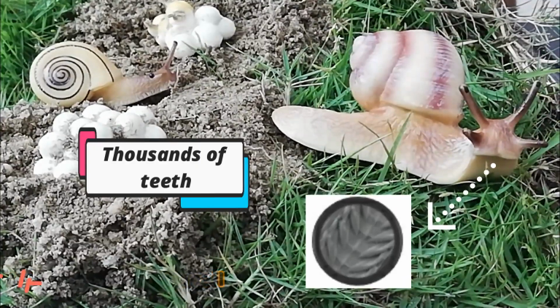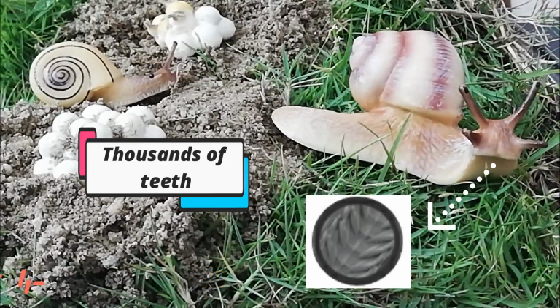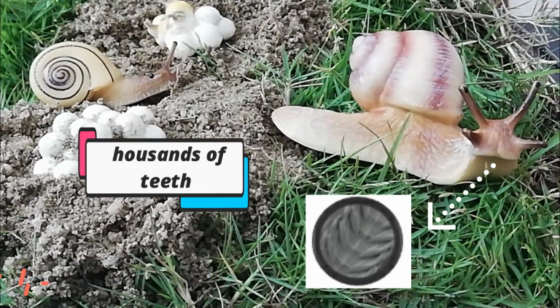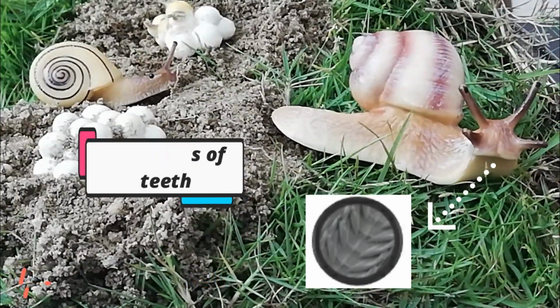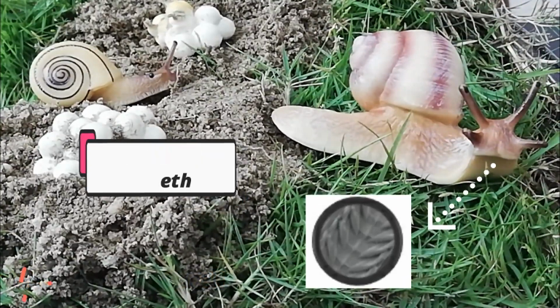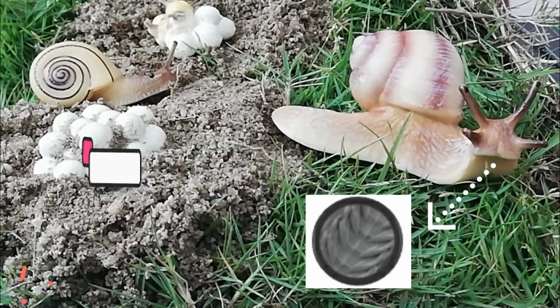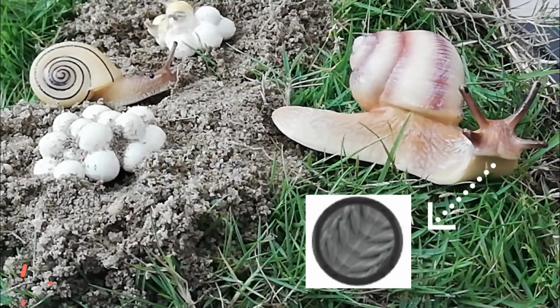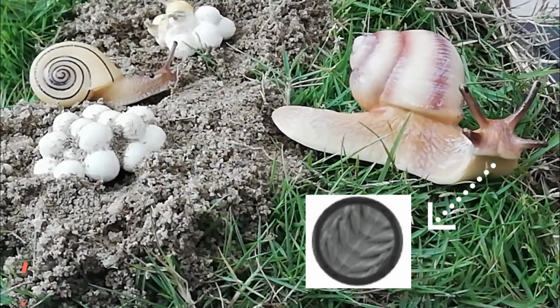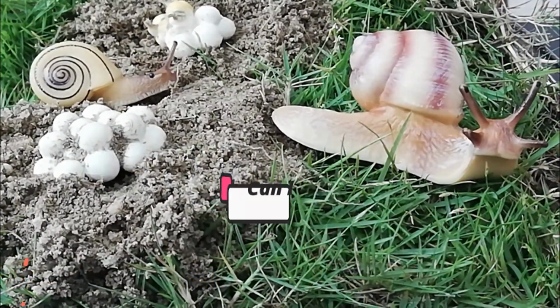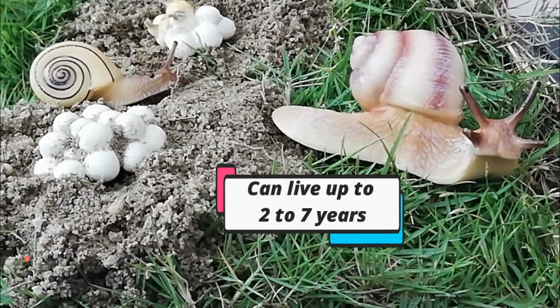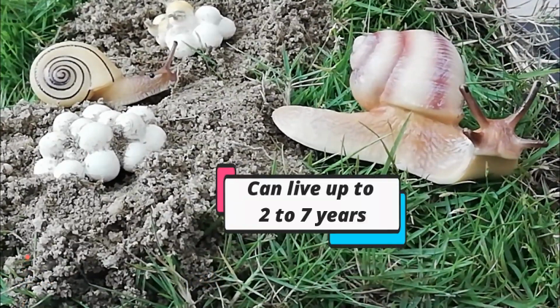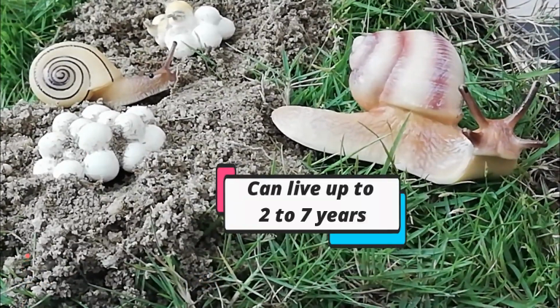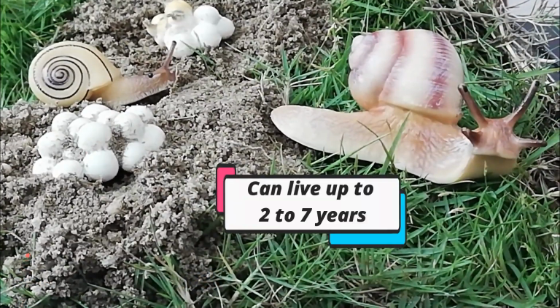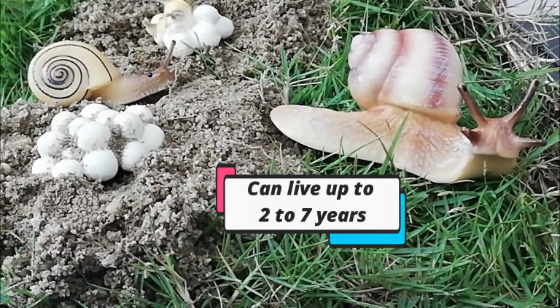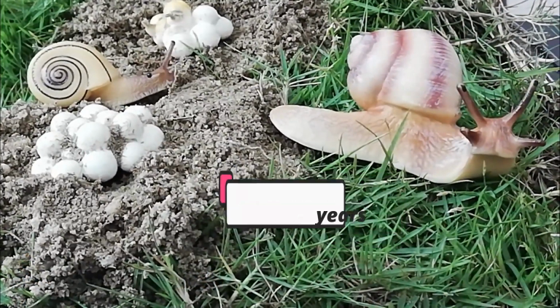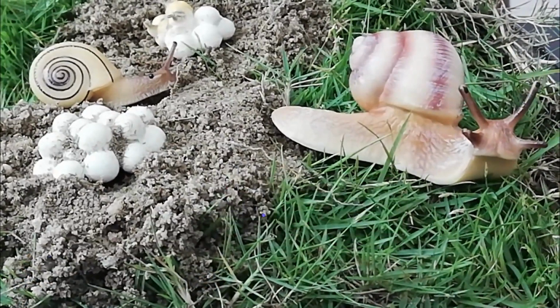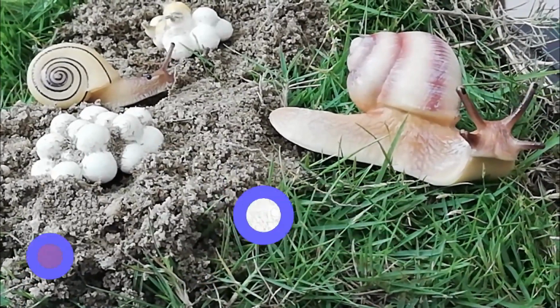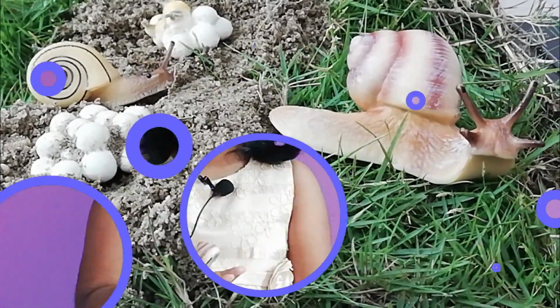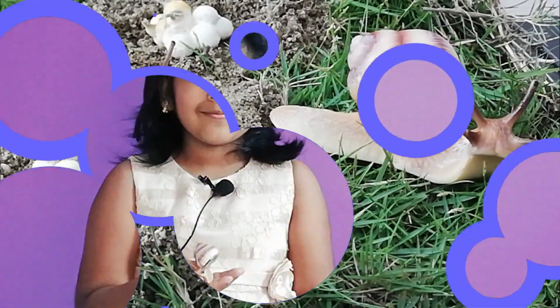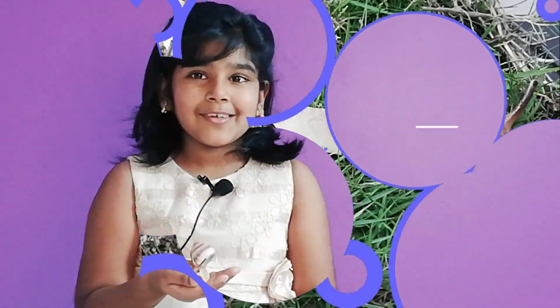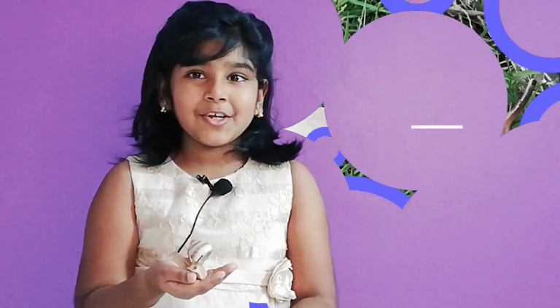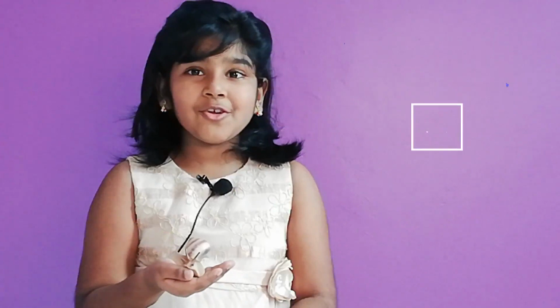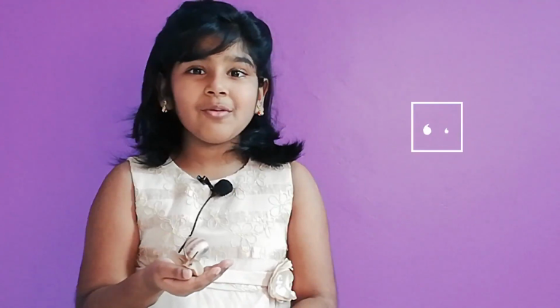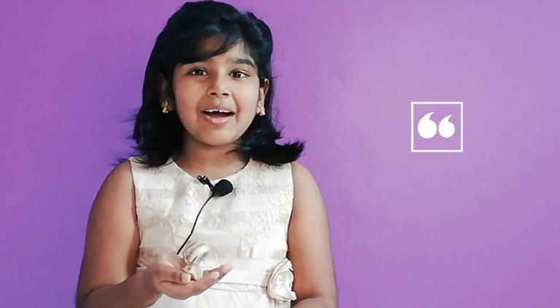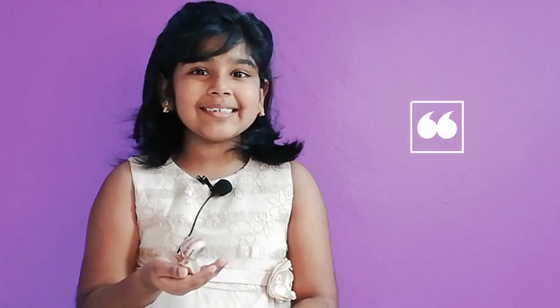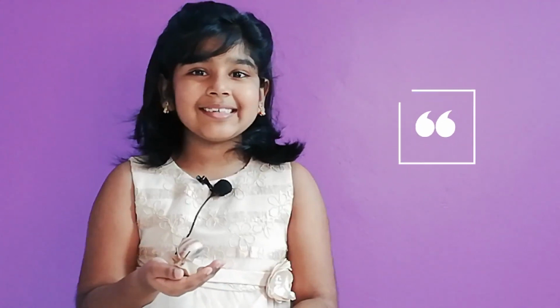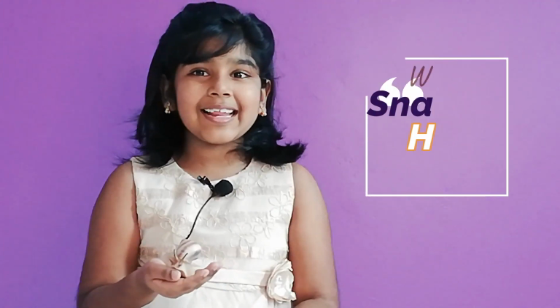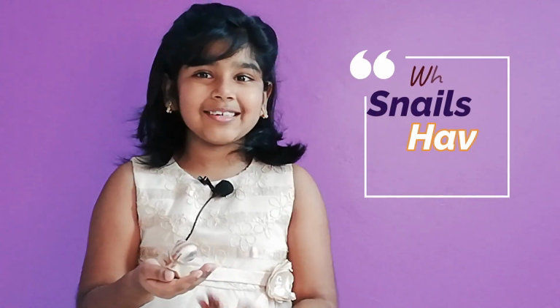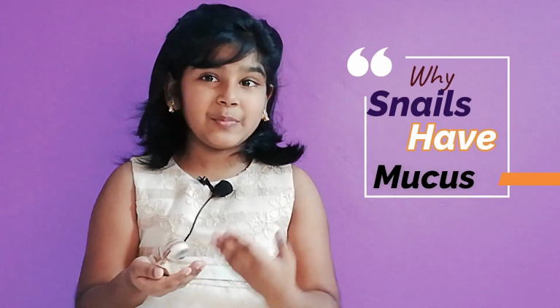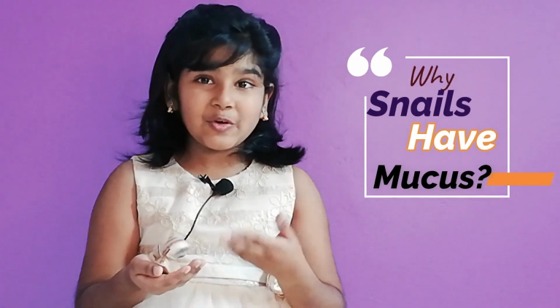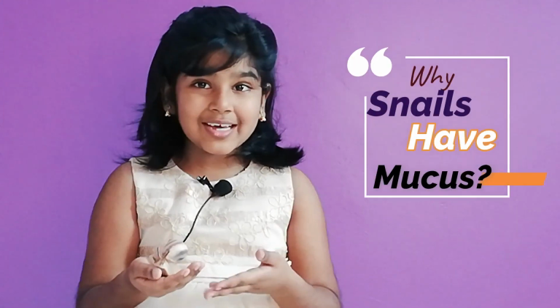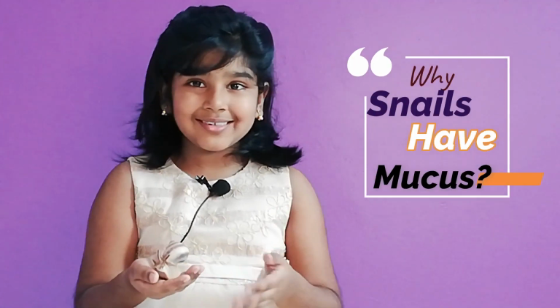An adult snail can live up to 2 to 7 years. Do you know why a snail has mucus?